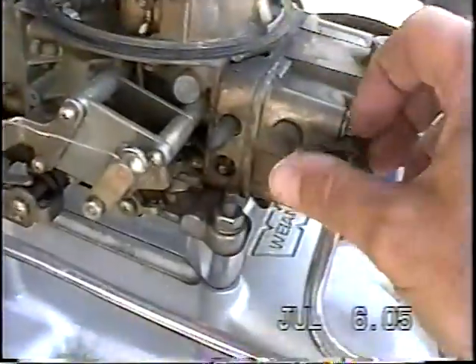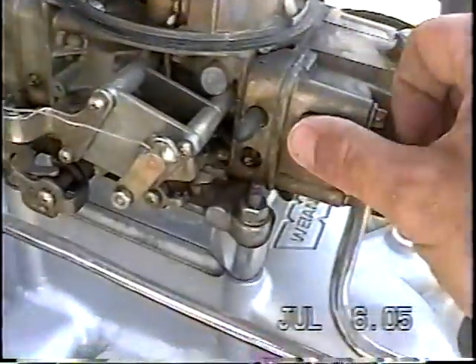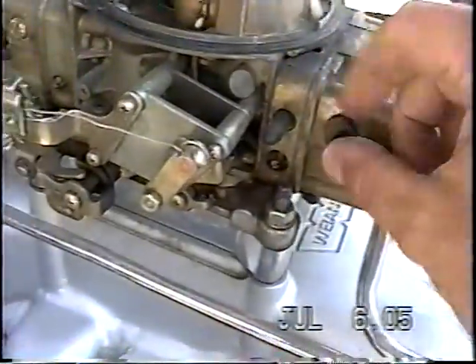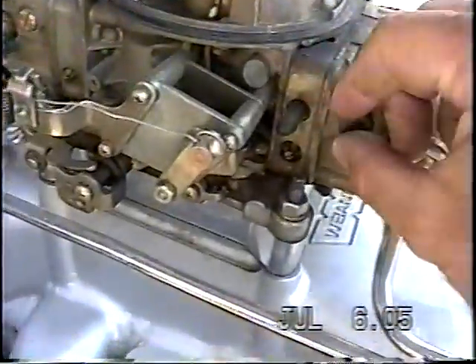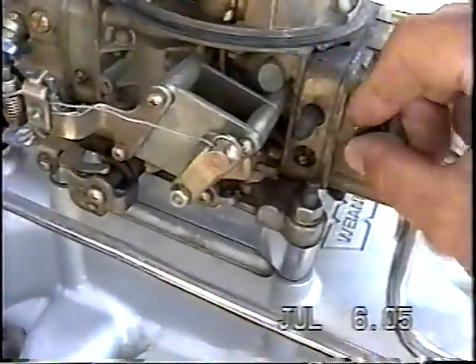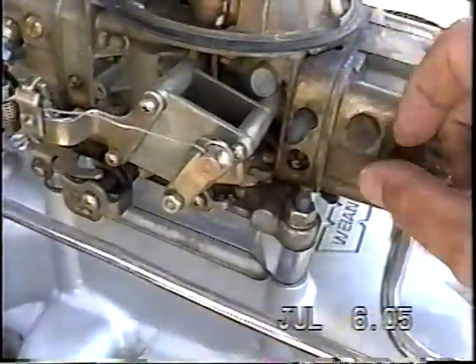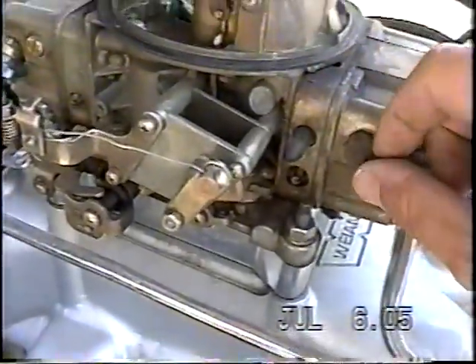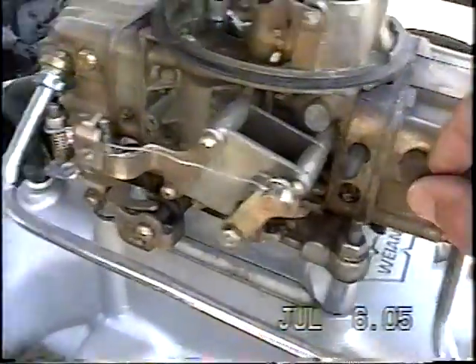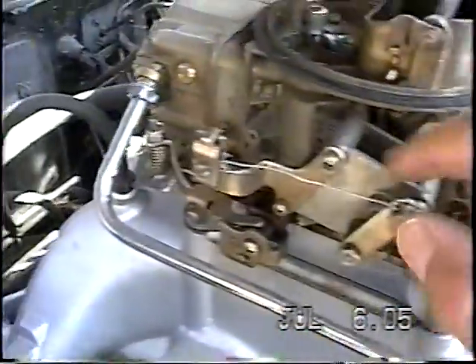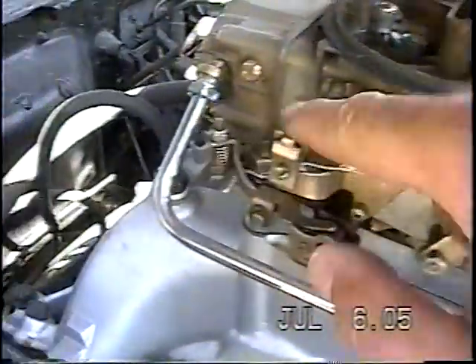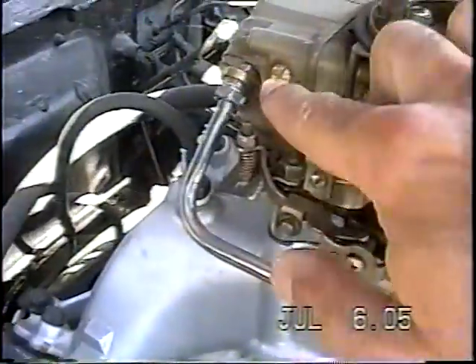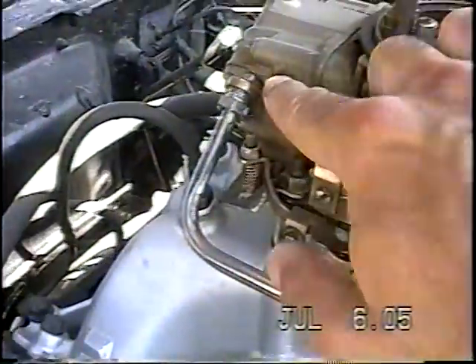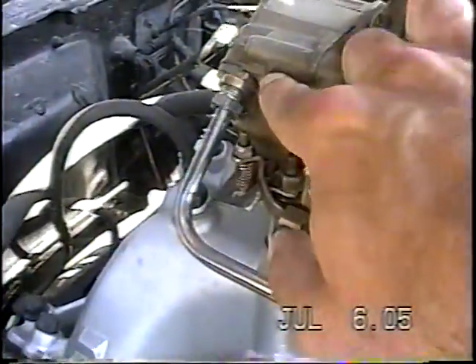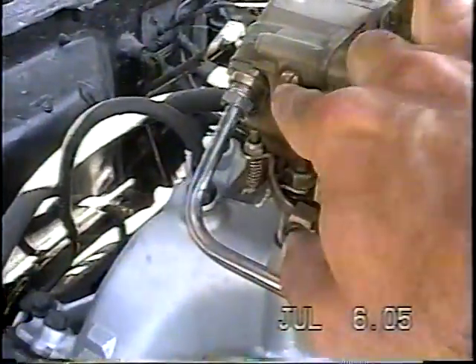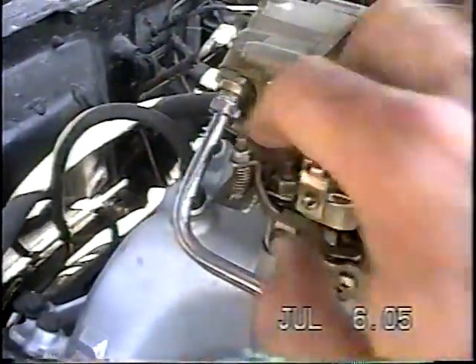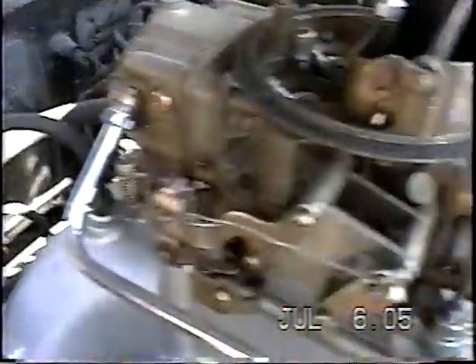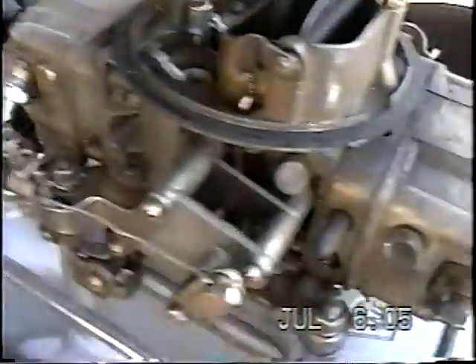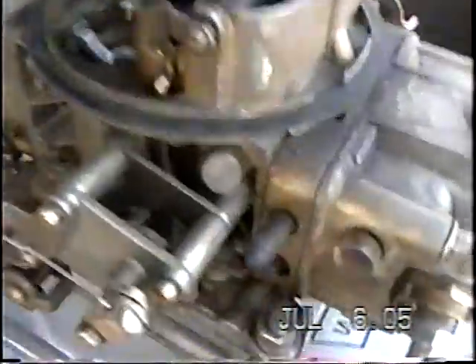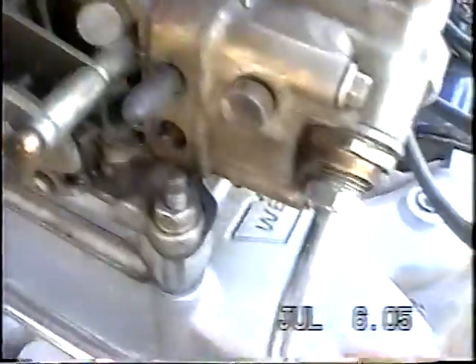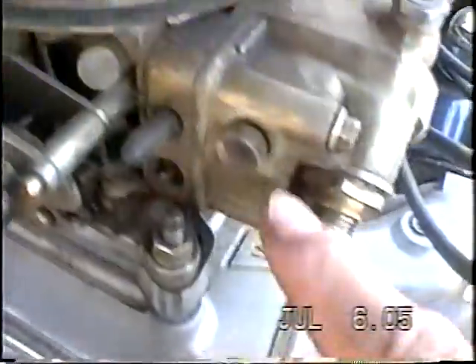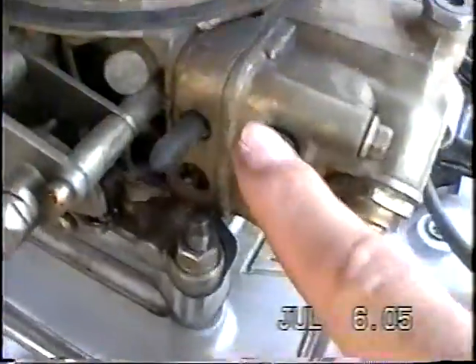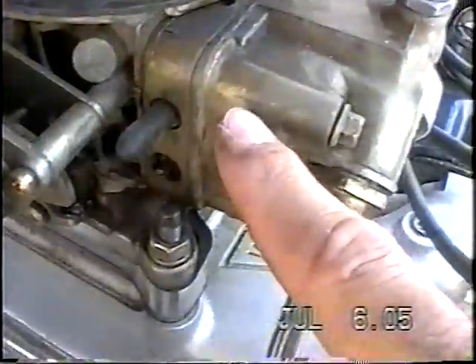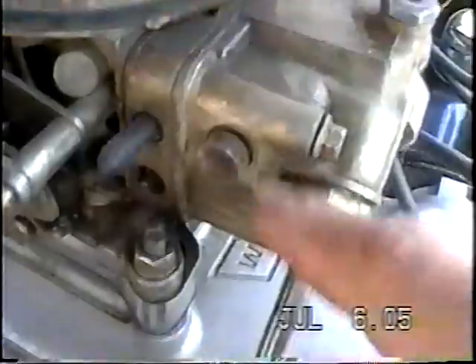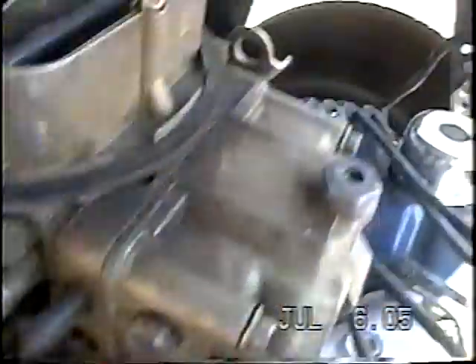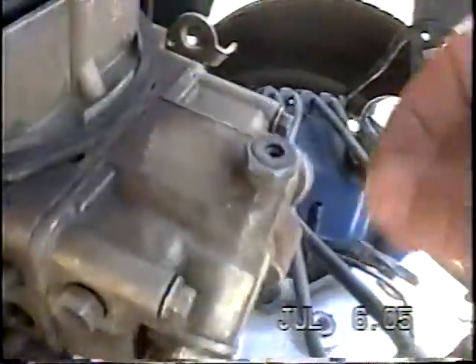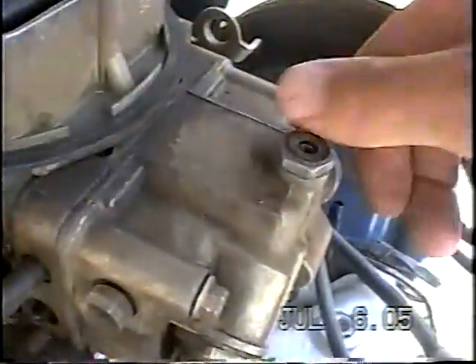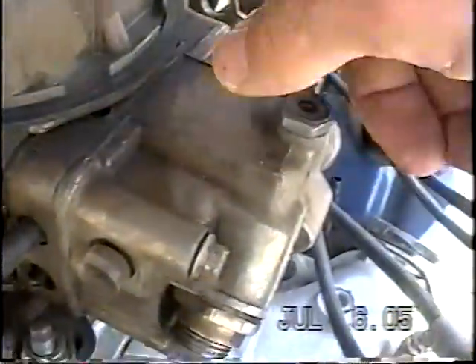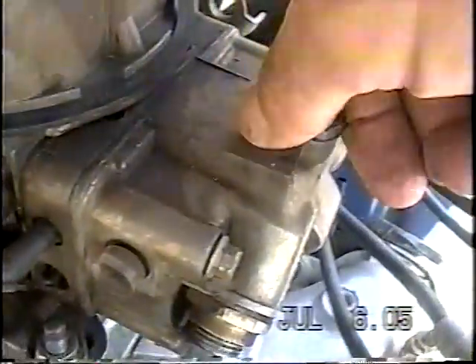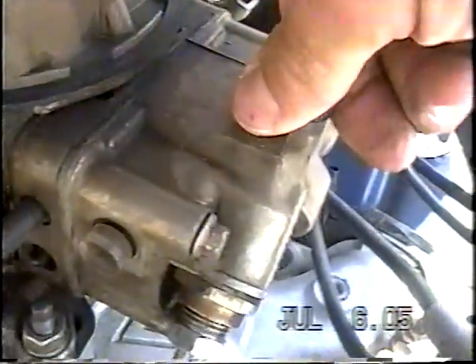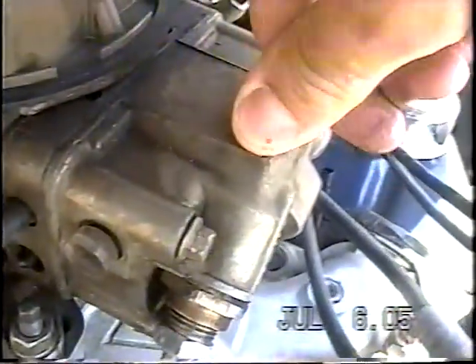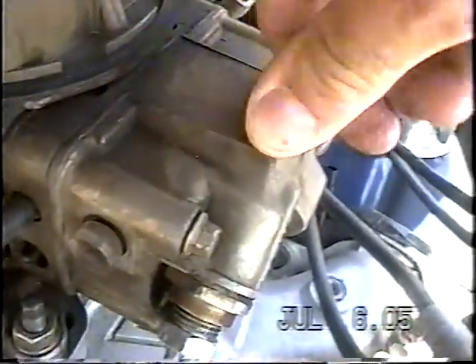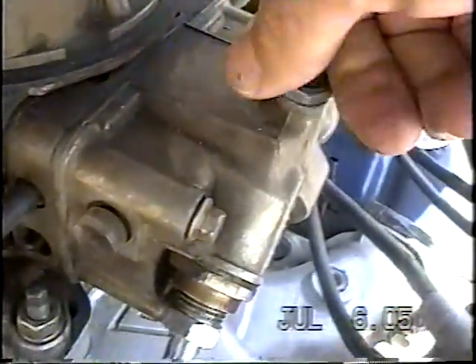I've got a sight glass so I can see how much fuel is in my primaries. For some reason I don't have a sight glass on the secondaries — they have a tendency to break, so that's probably what happened there.